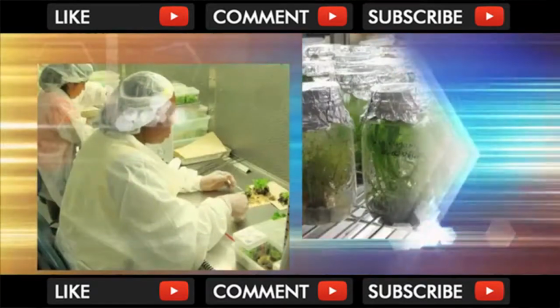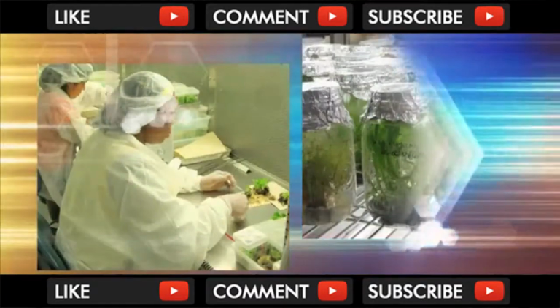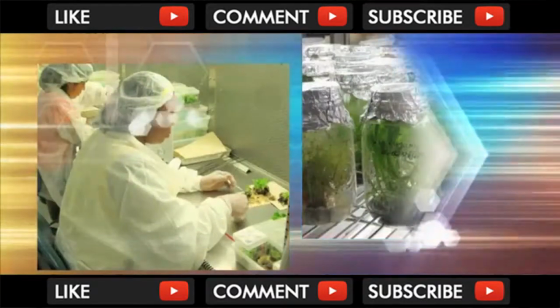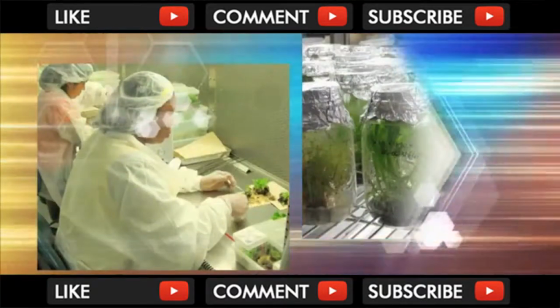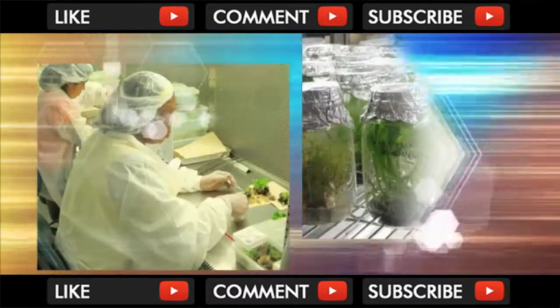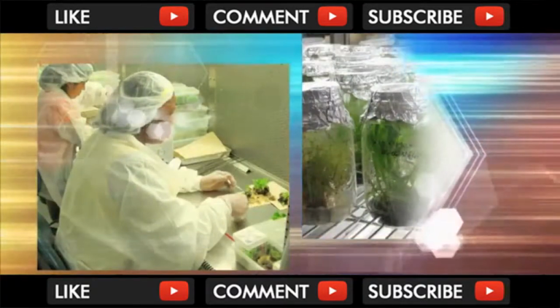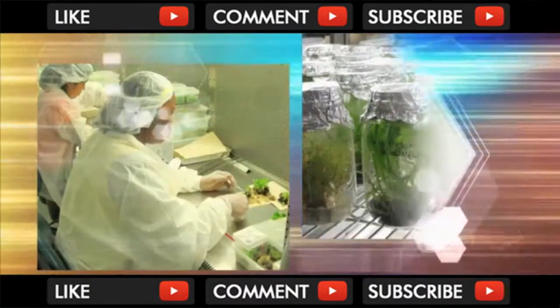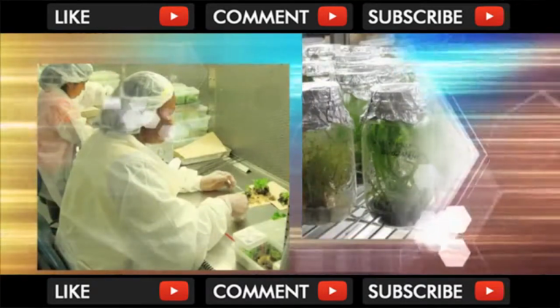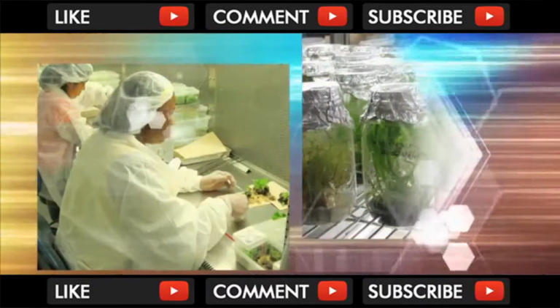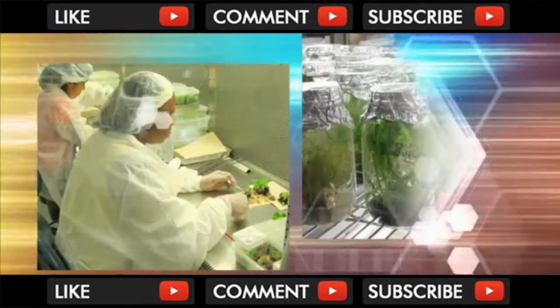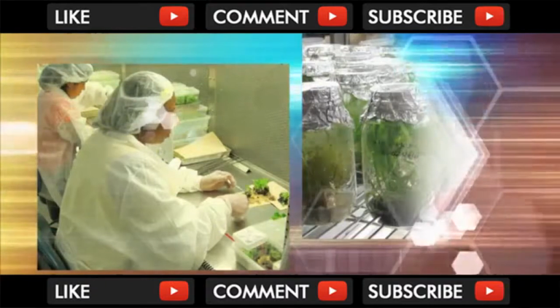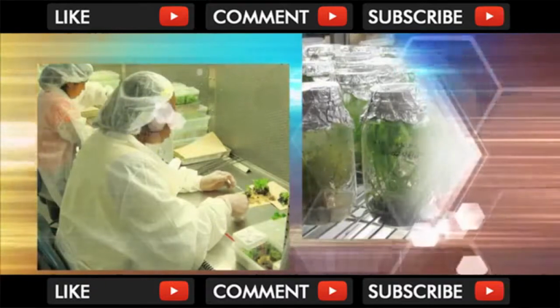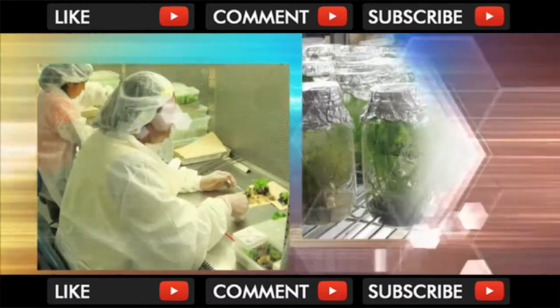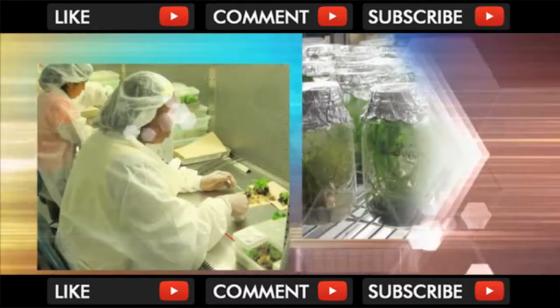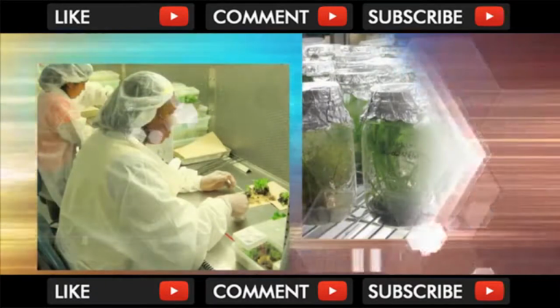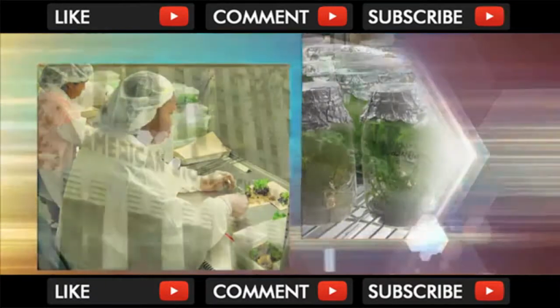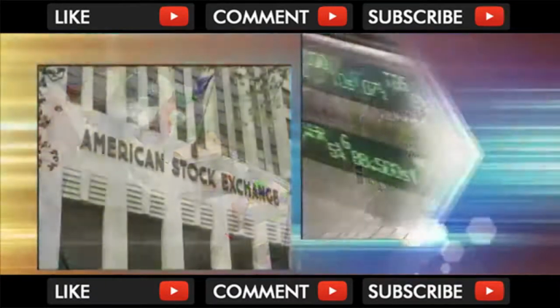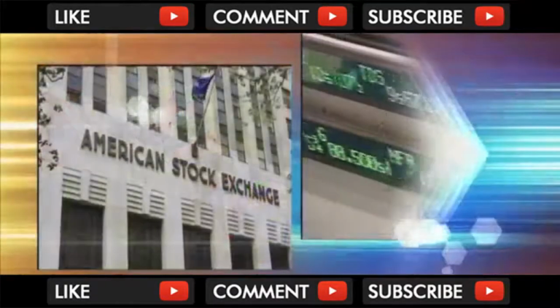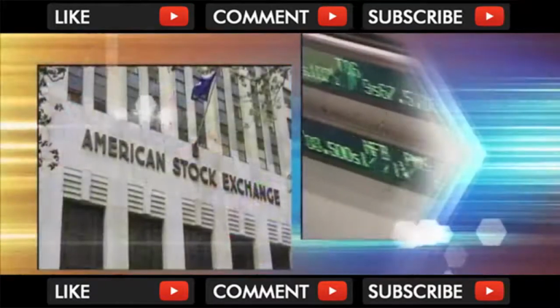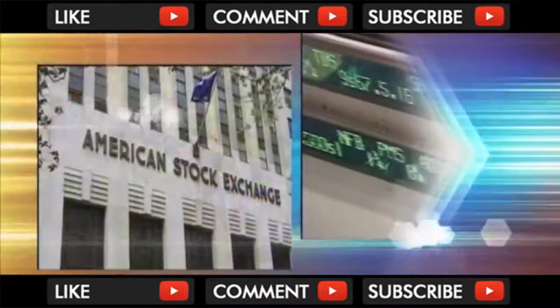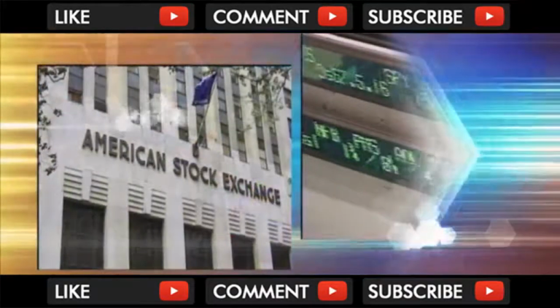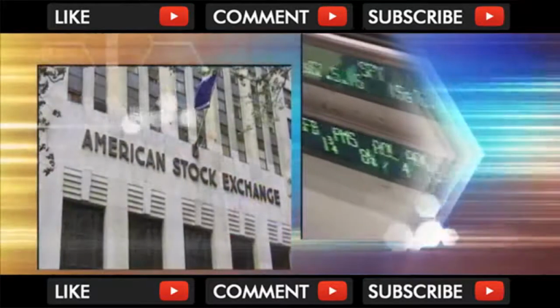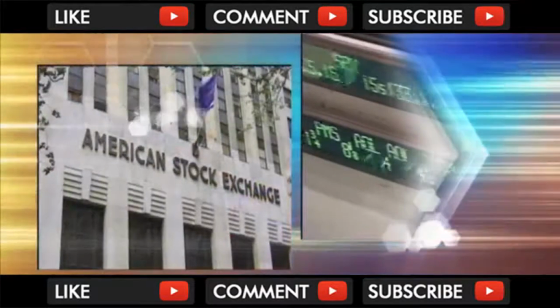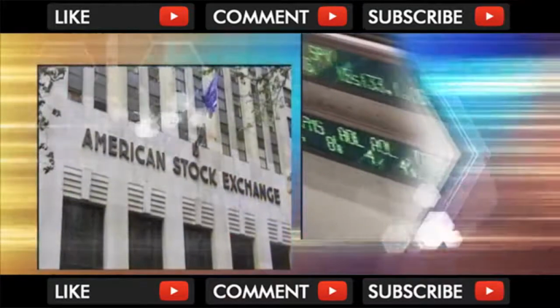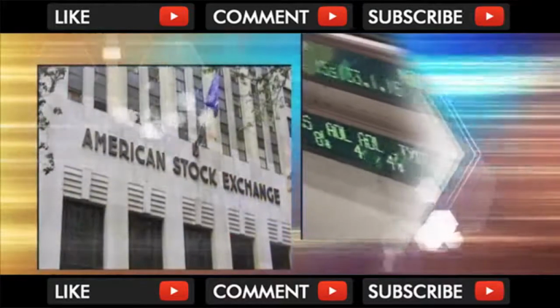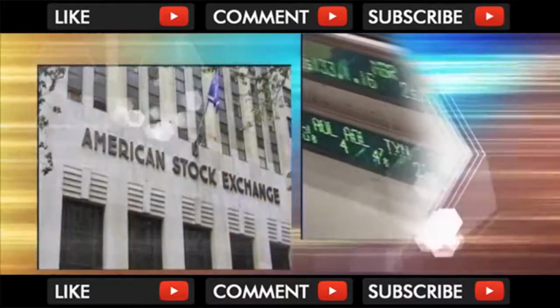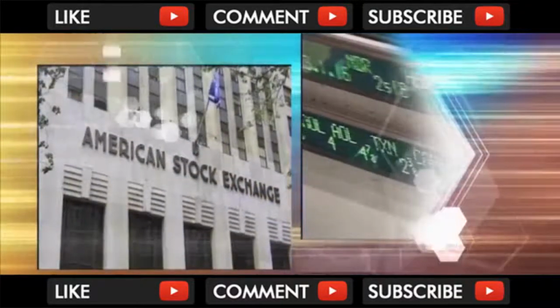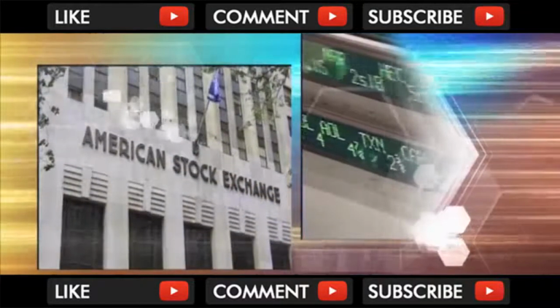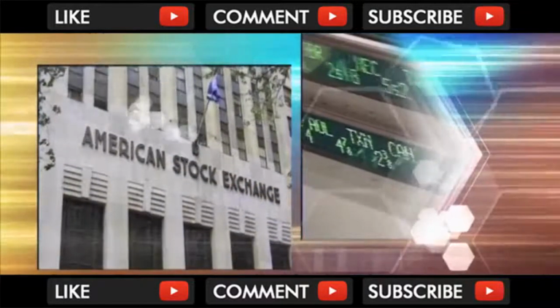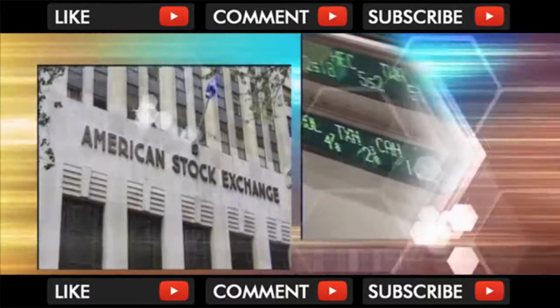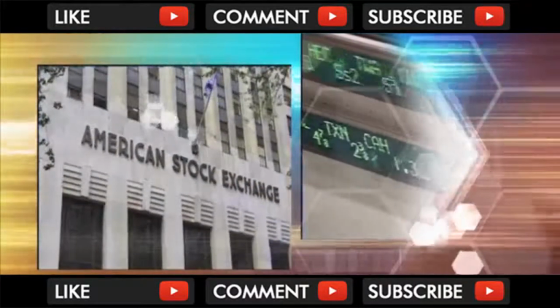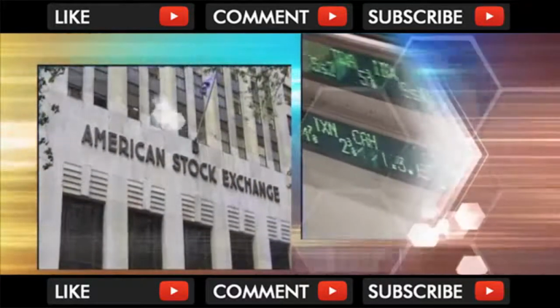Groponics is opening new opportunities in agrotechnology, a field that many have identified as the cutting edge of tomorrow's economy.